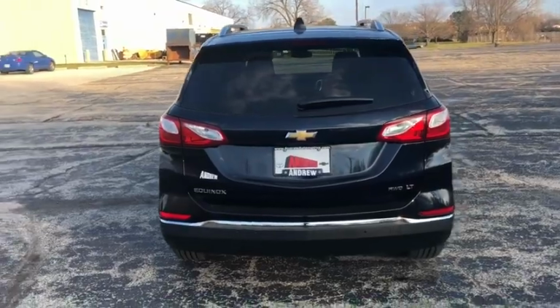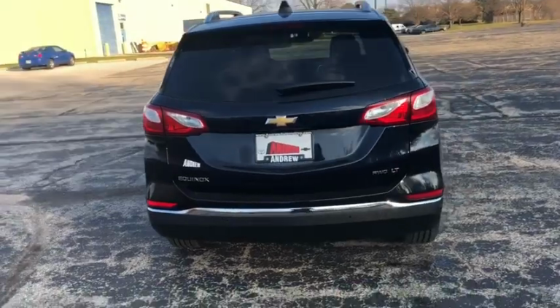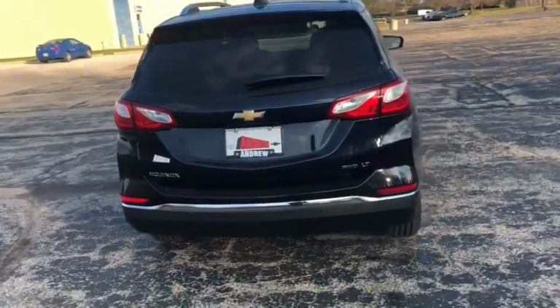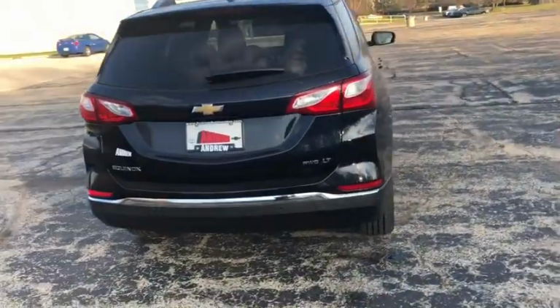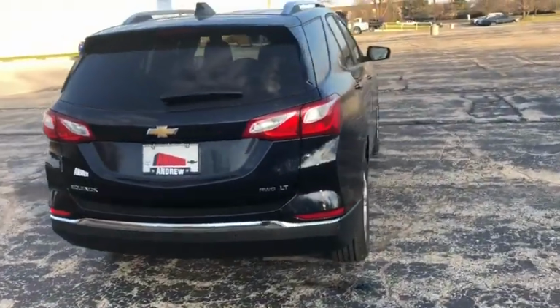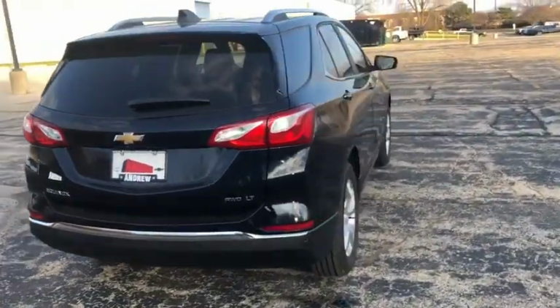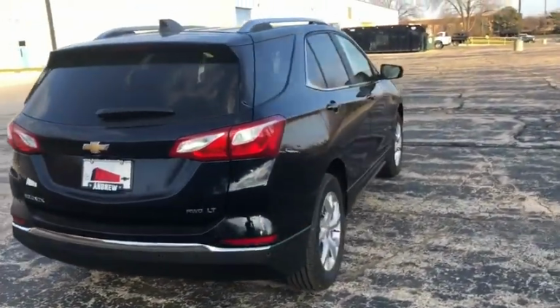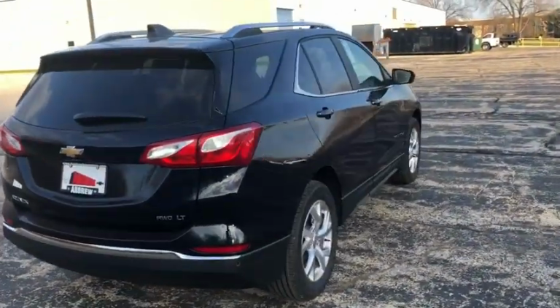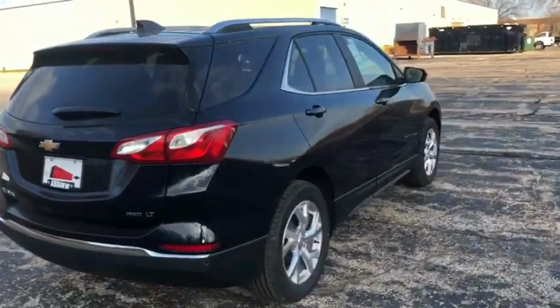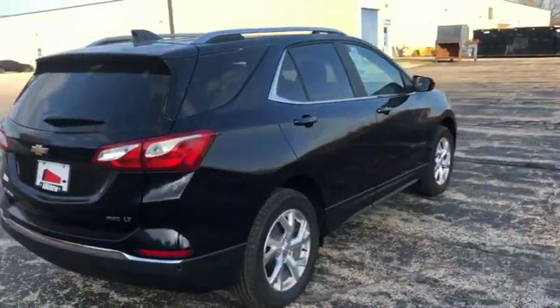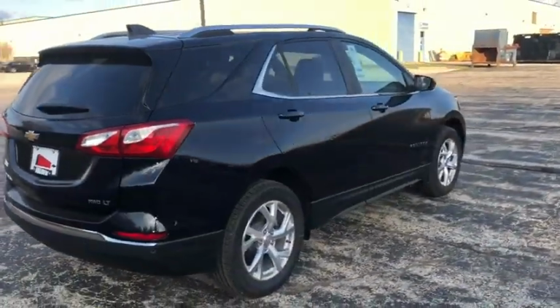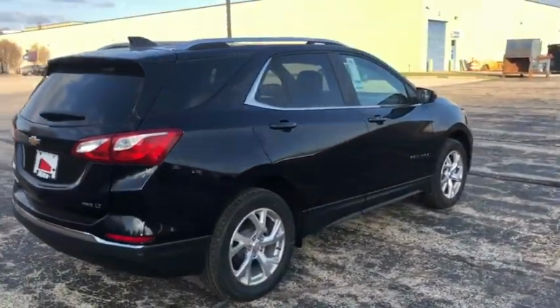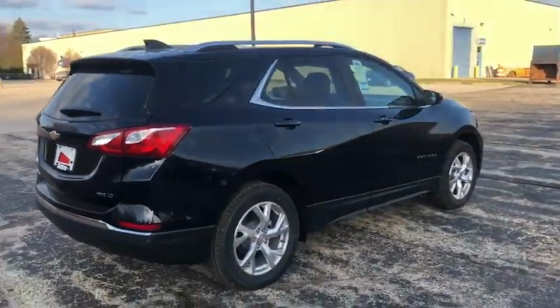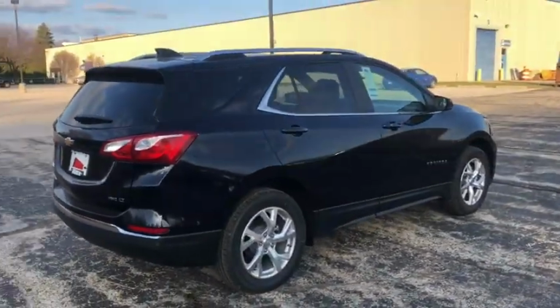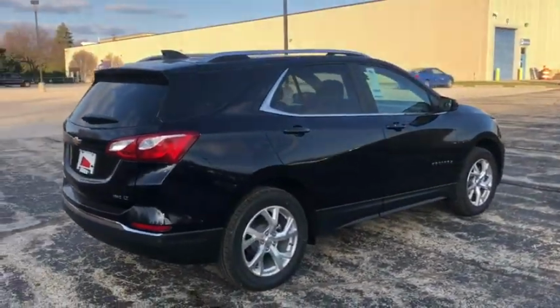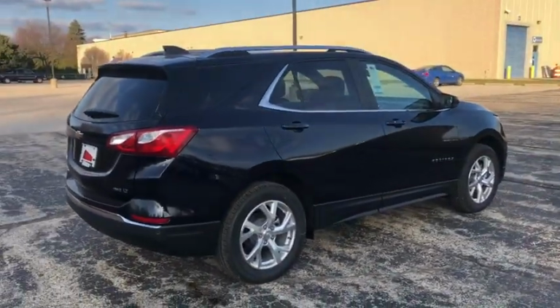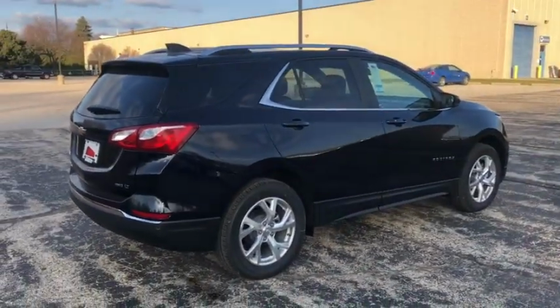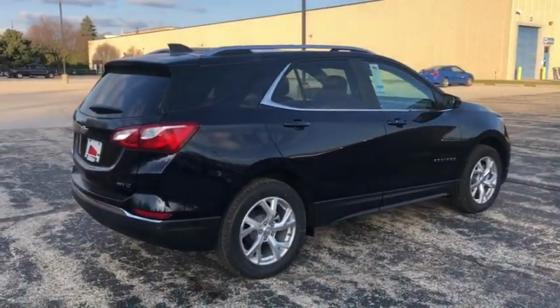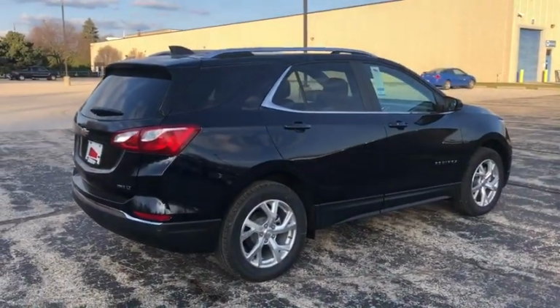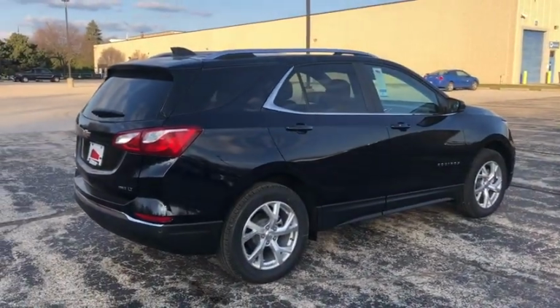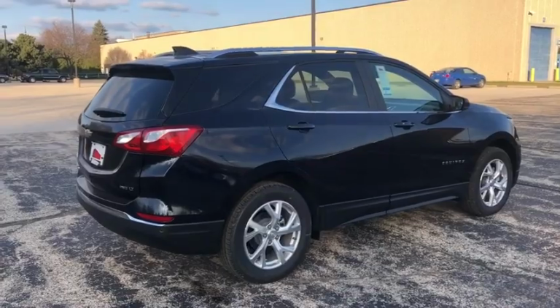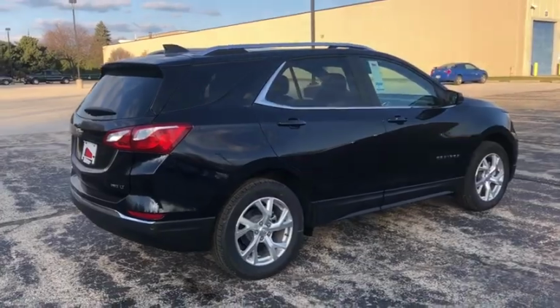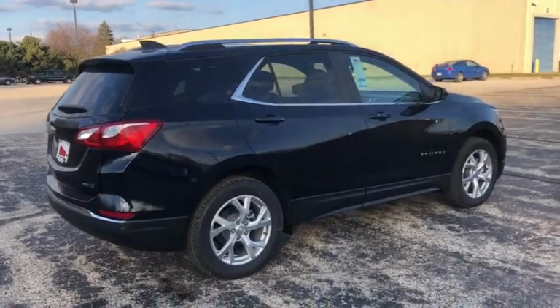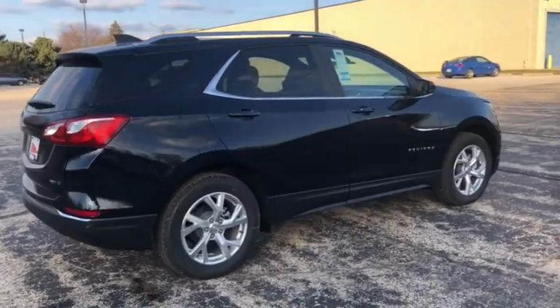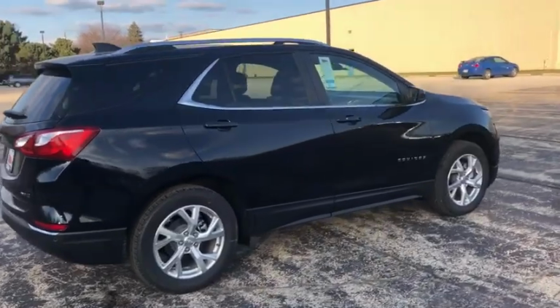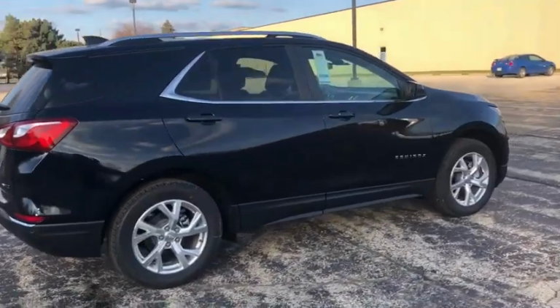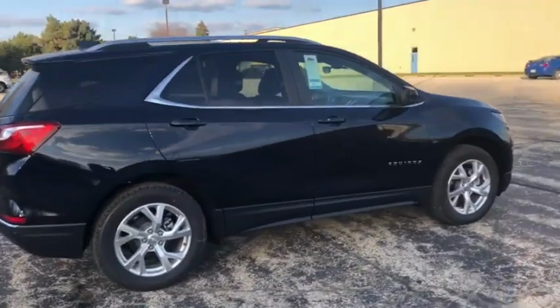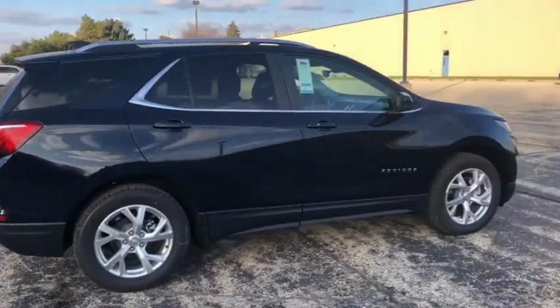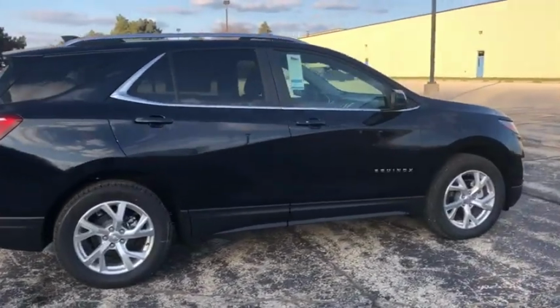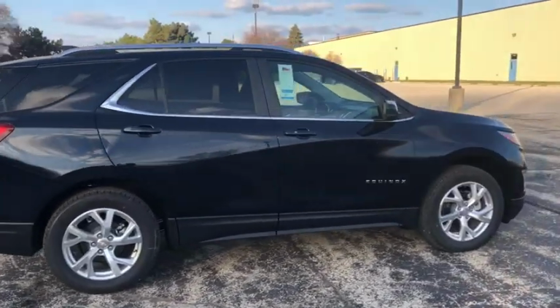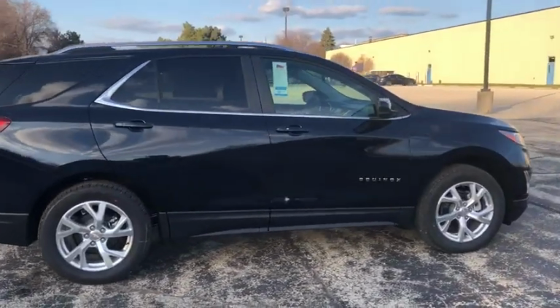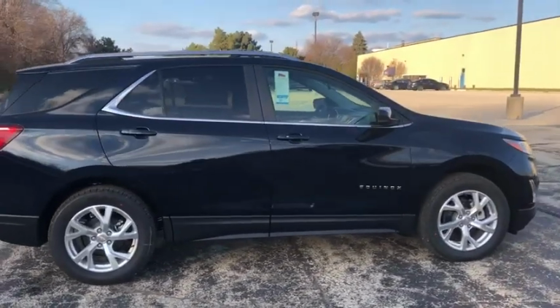Fodlite. Trip computer. Security system. Power windows. Rear window defroster. Tachometer. Remote keyless entry.